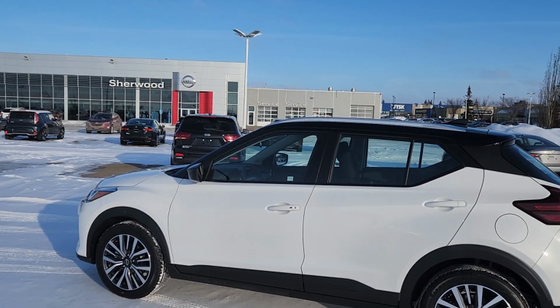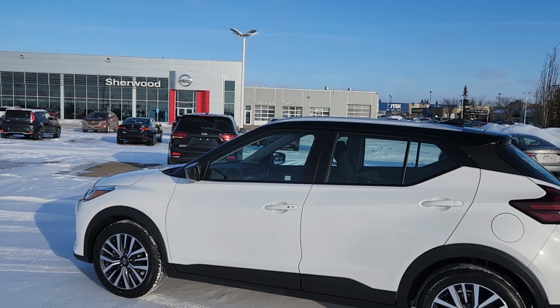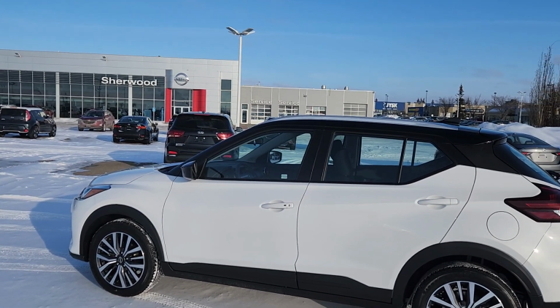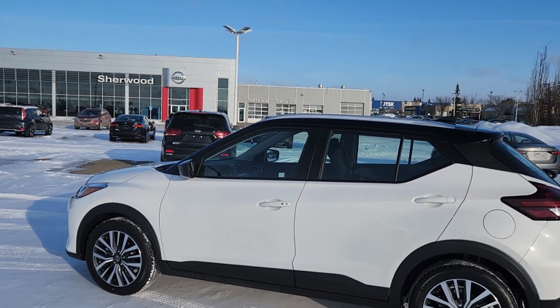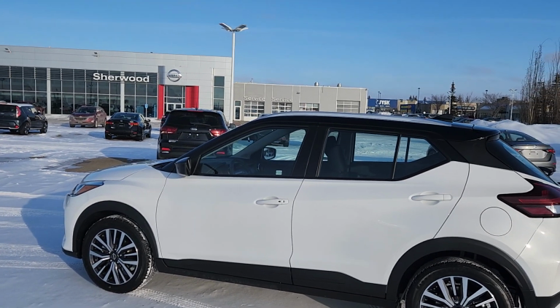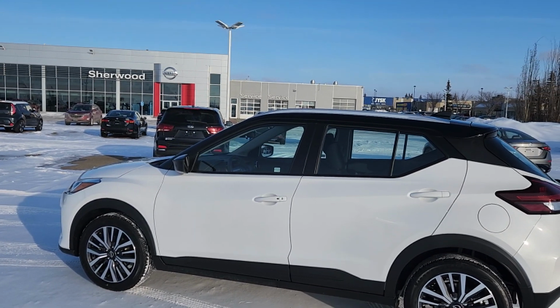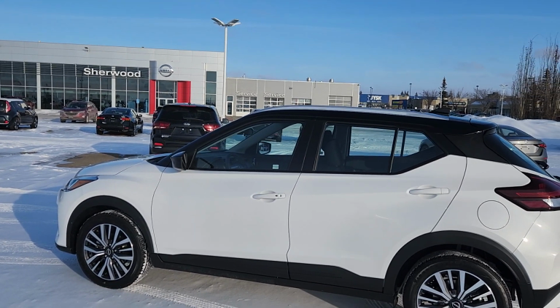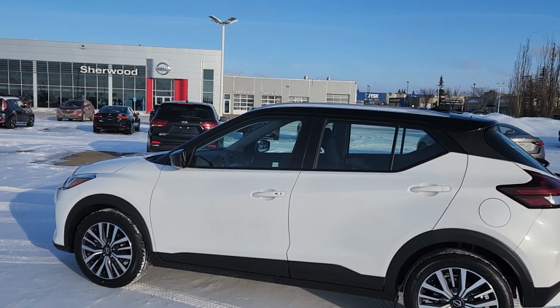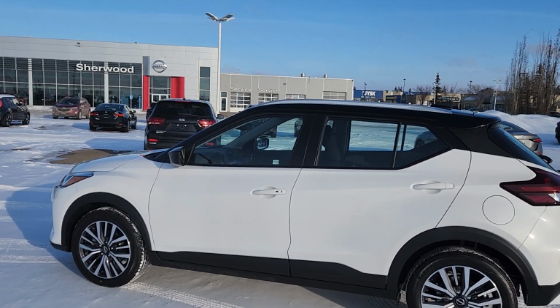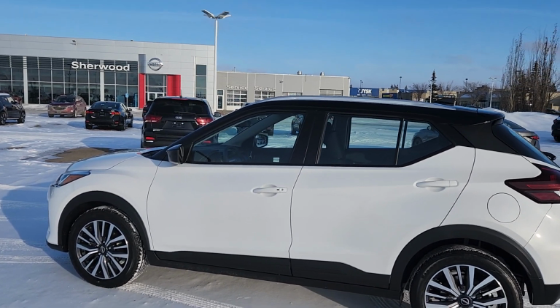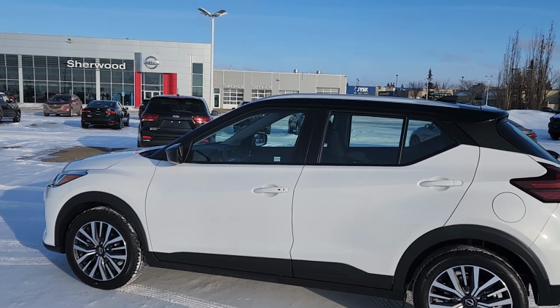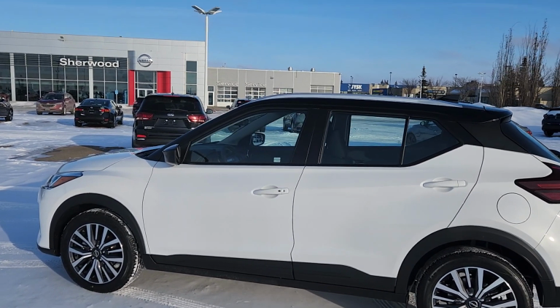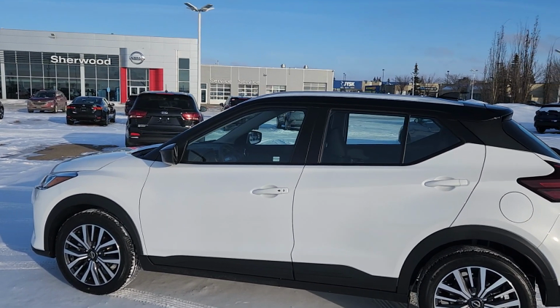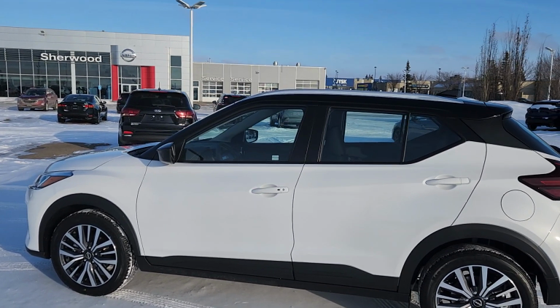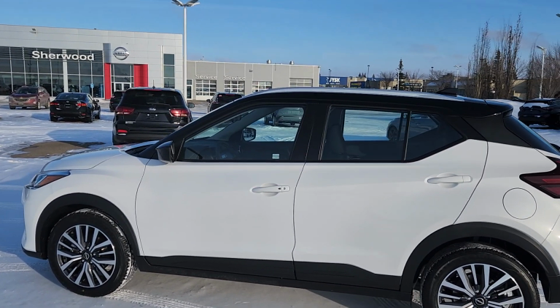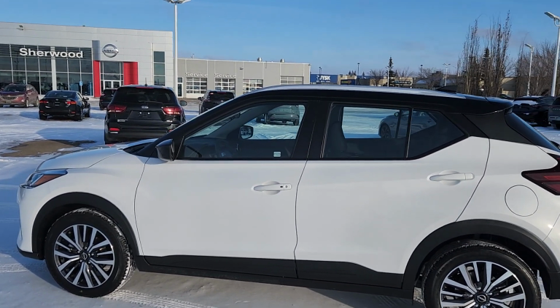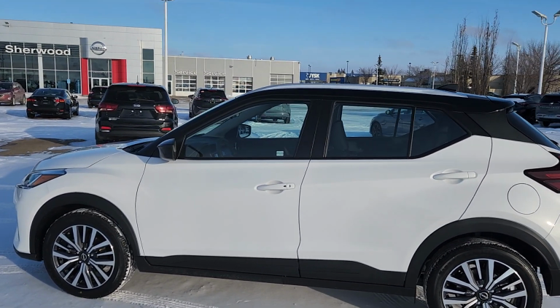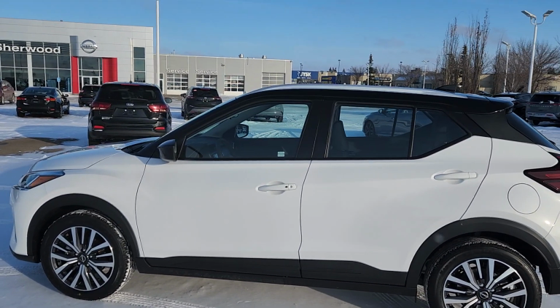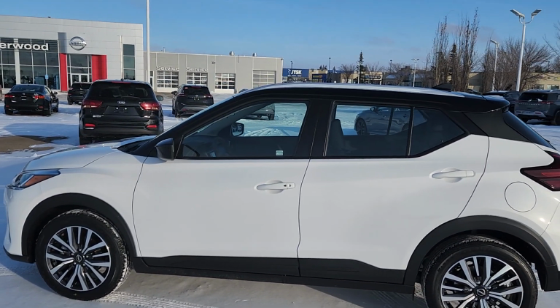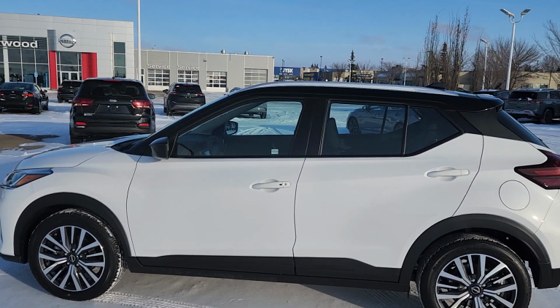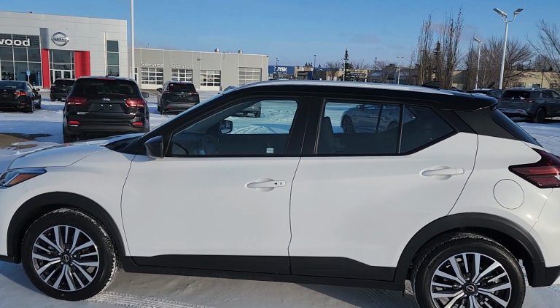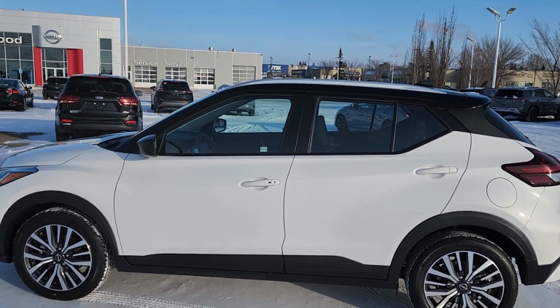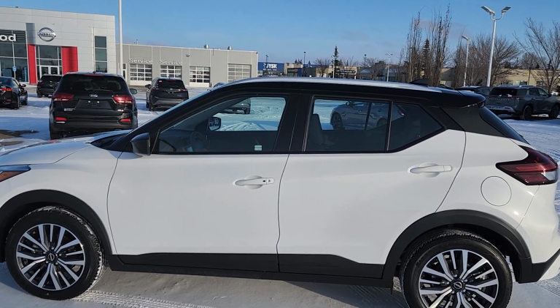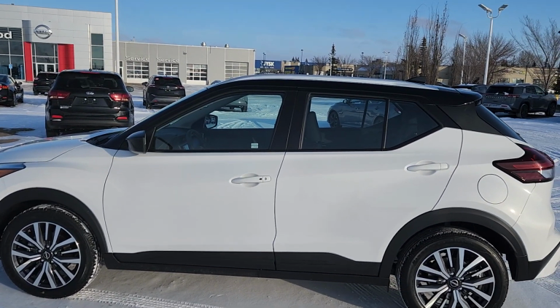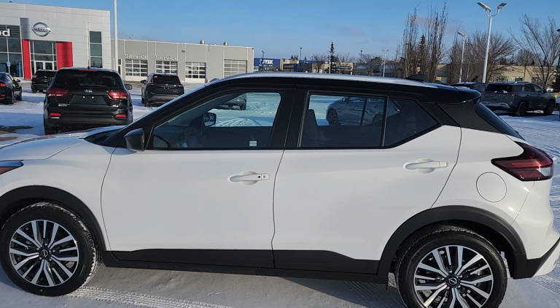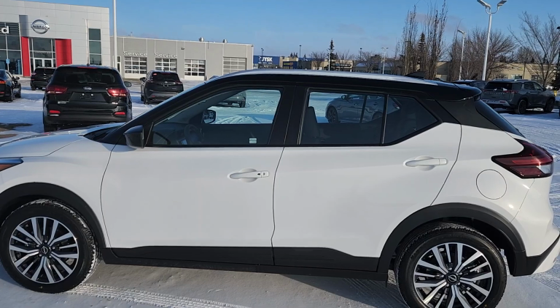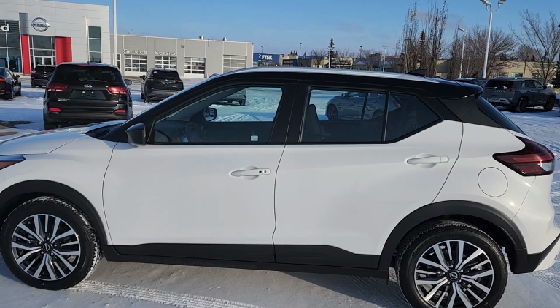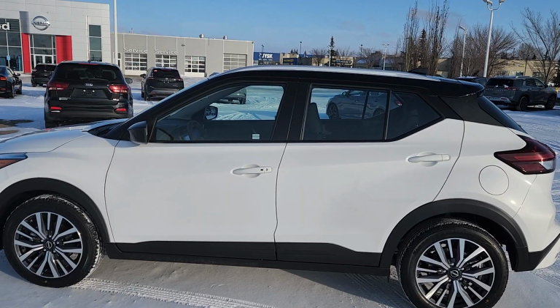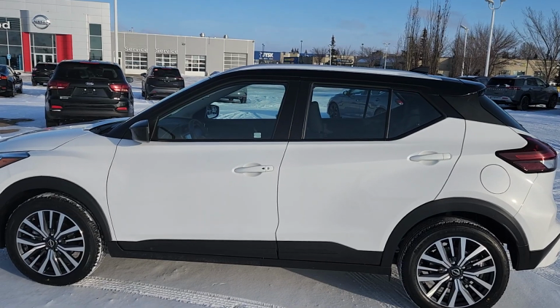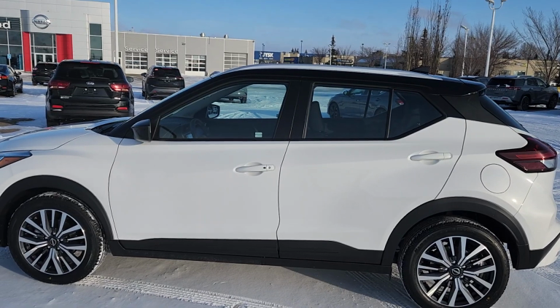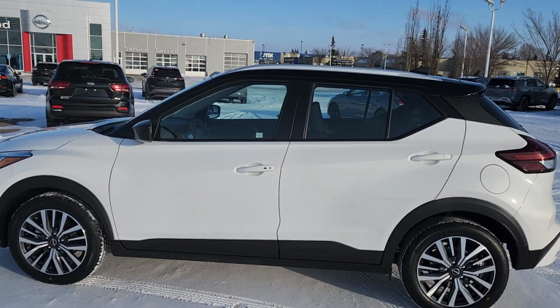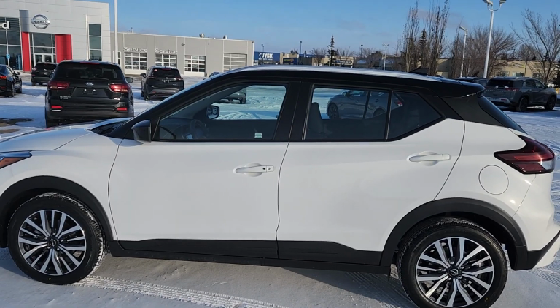Good afternoon, this is Harpreet from Chevy Nissan. Here's the kick video on this beautiful 2023 Nissan Kicks SUV.